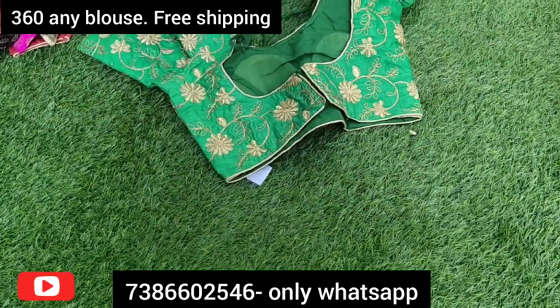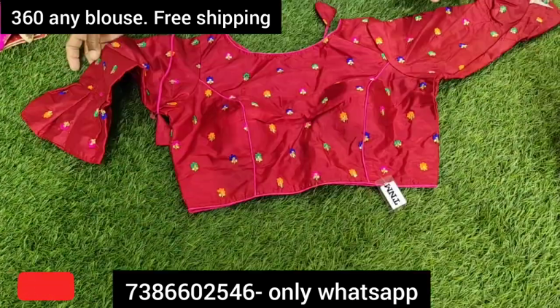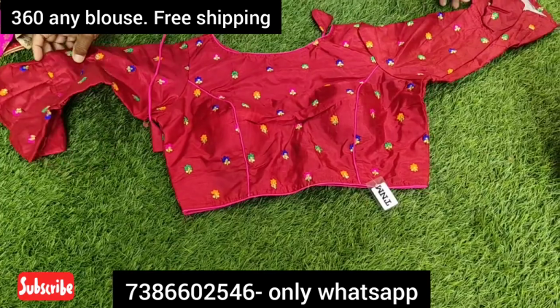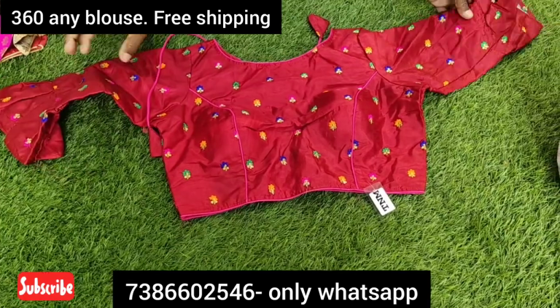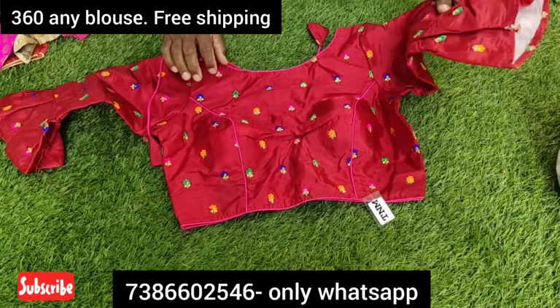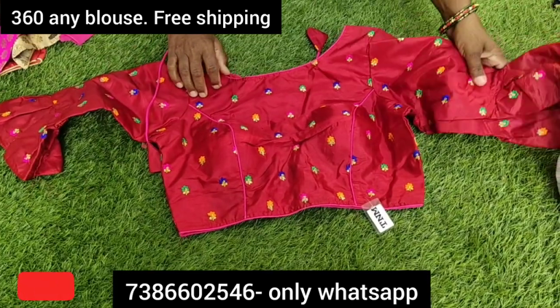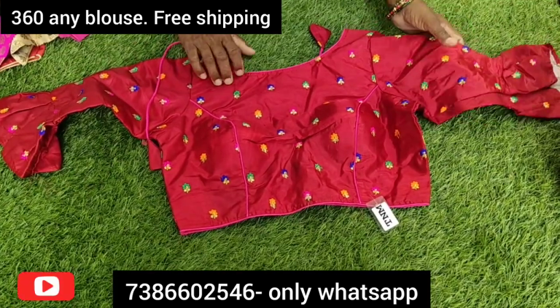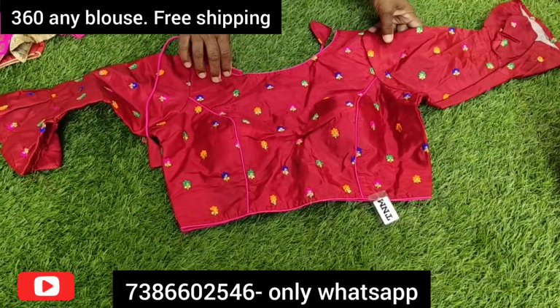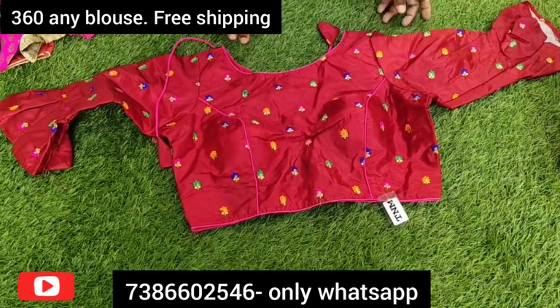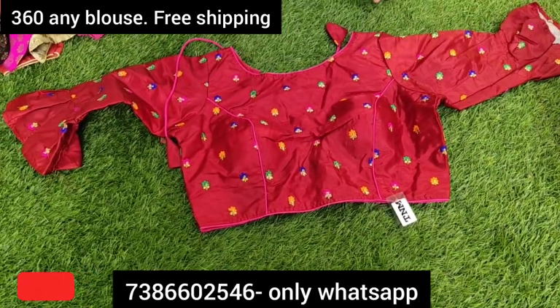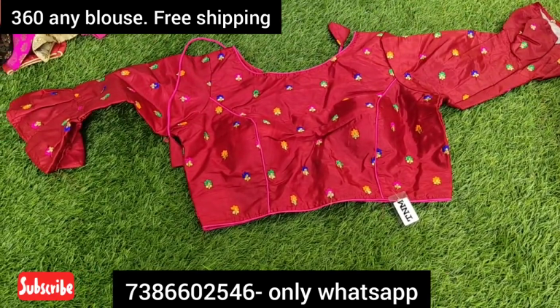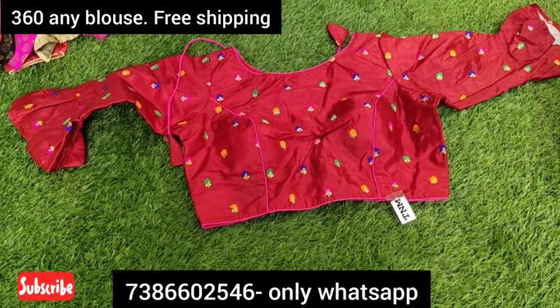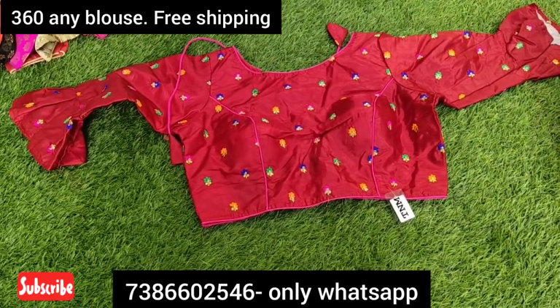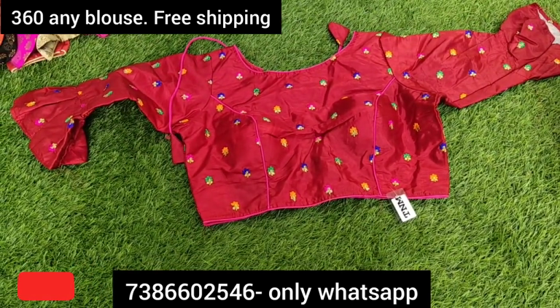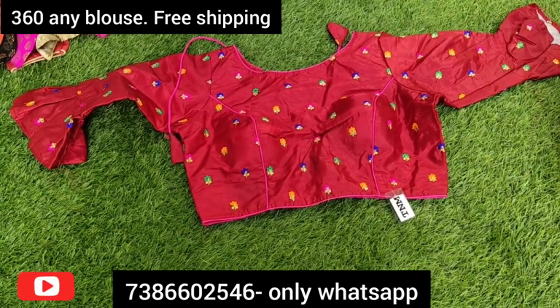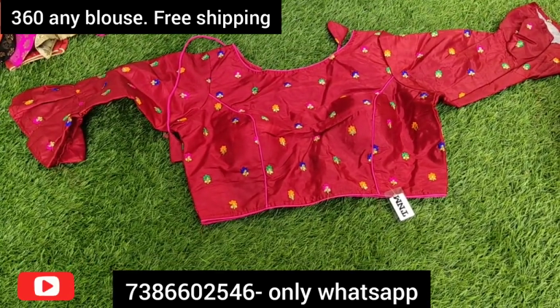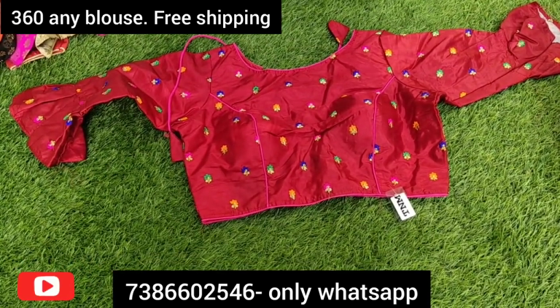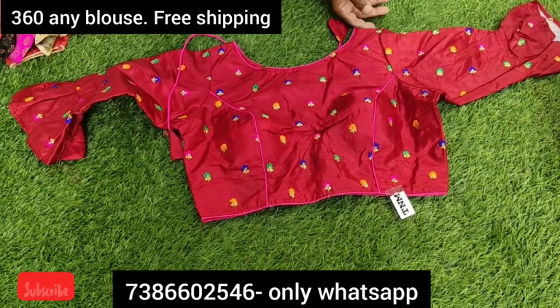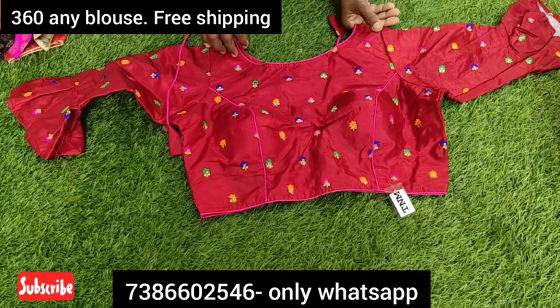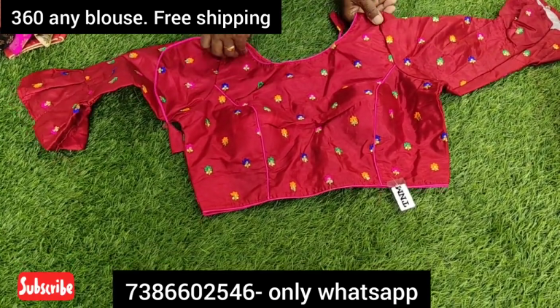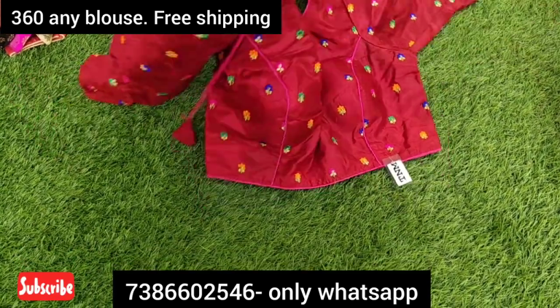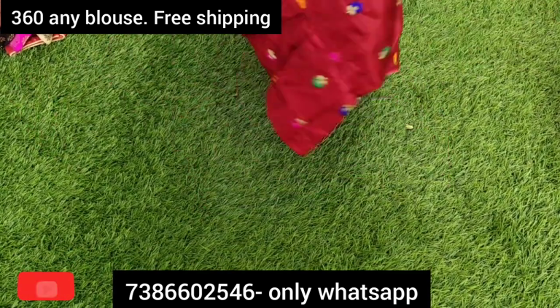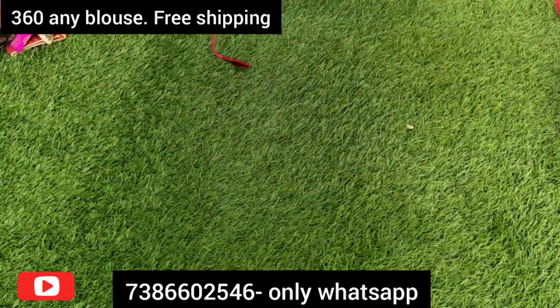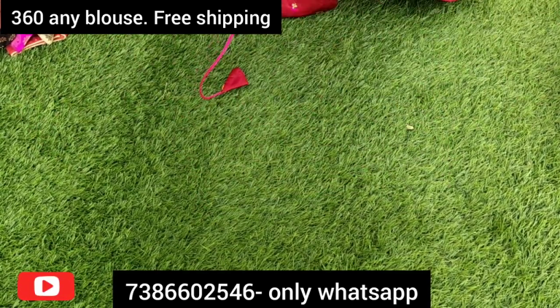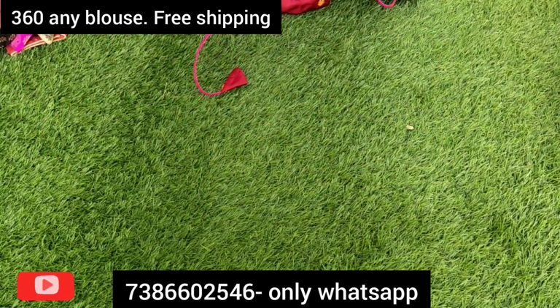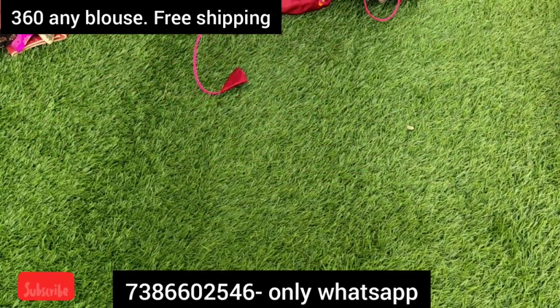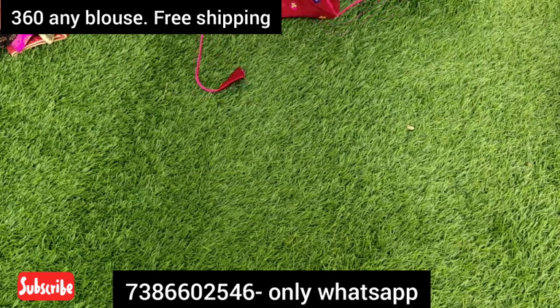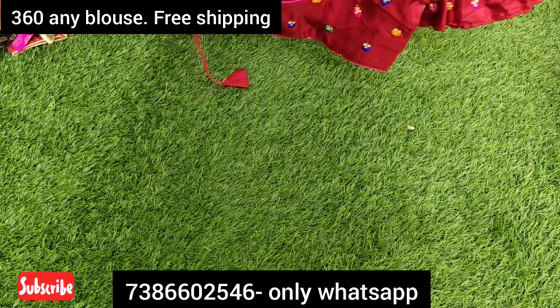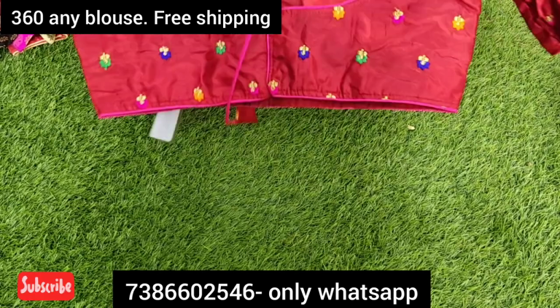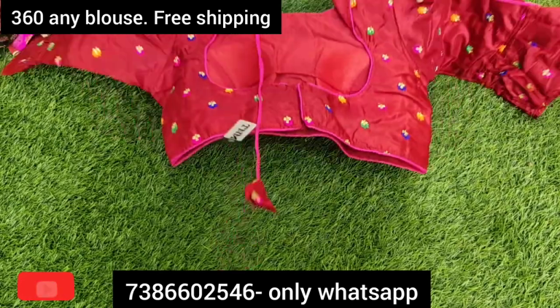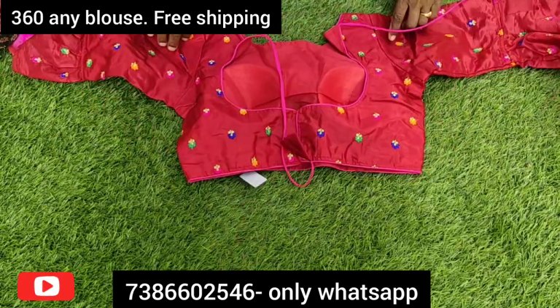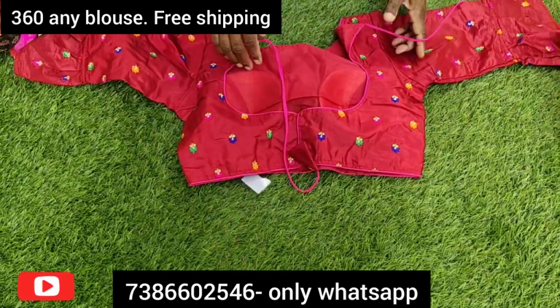If you are using the thread, you can open the margin to adjust the size. This margin option is available for size 44.